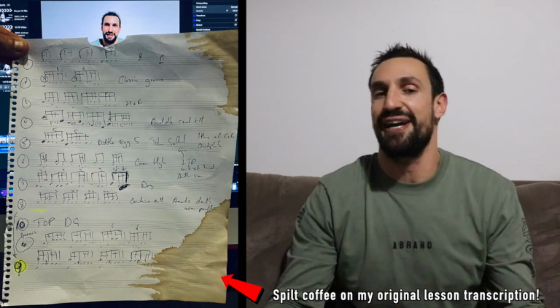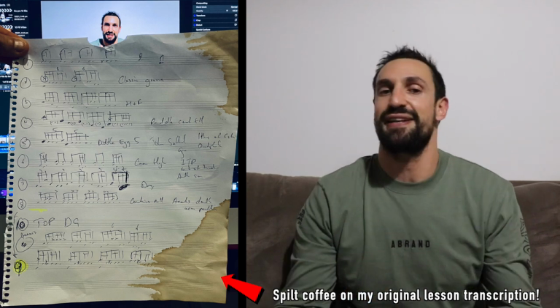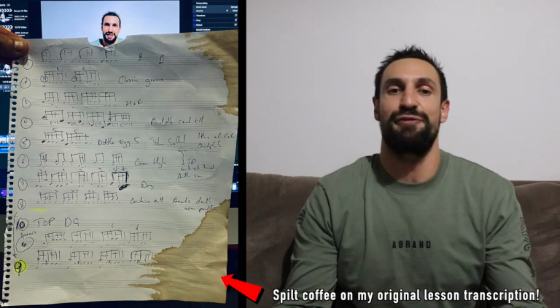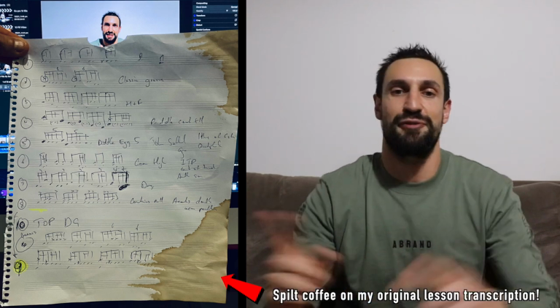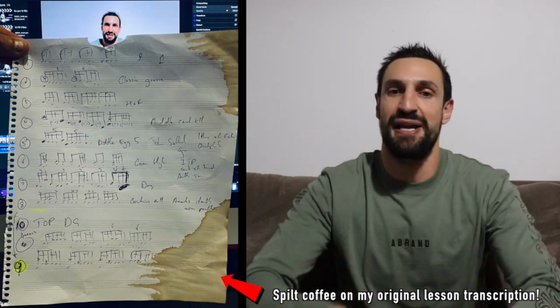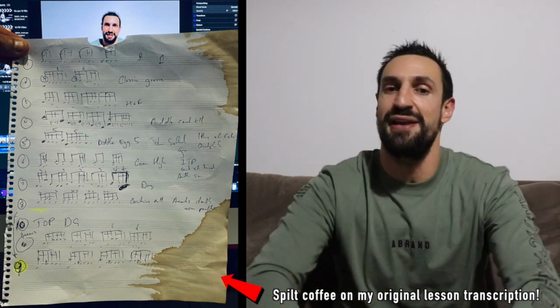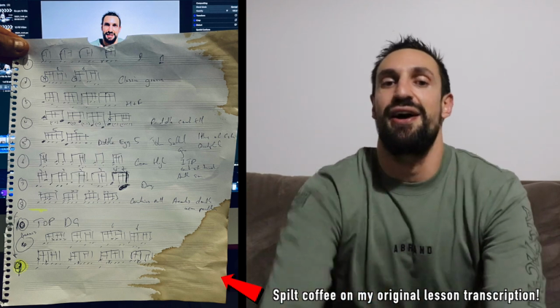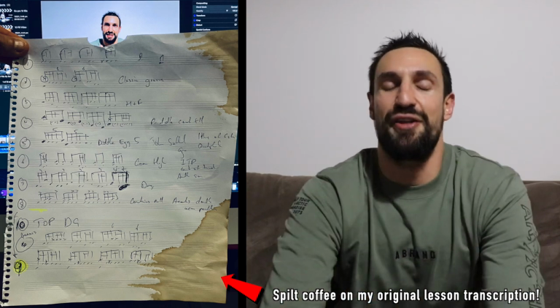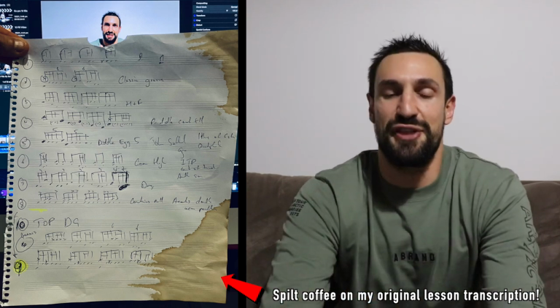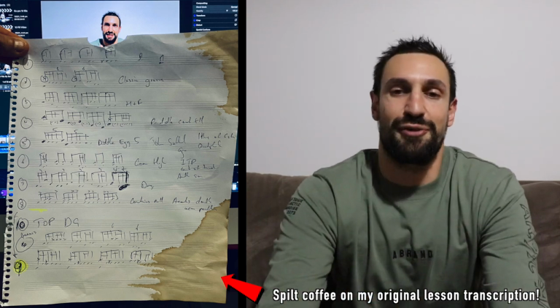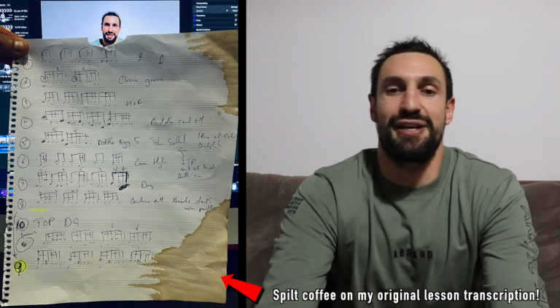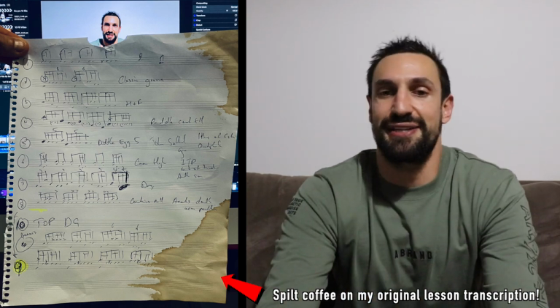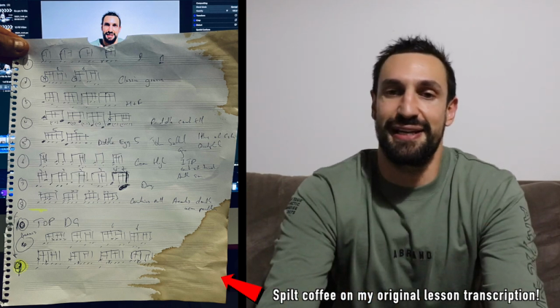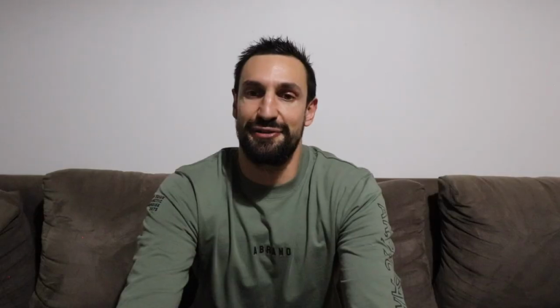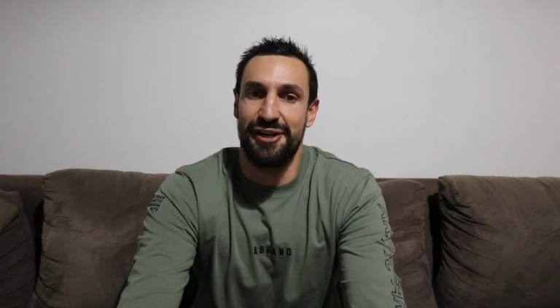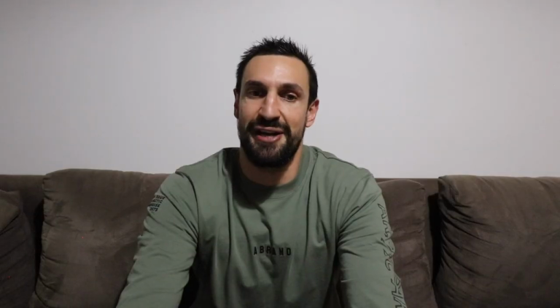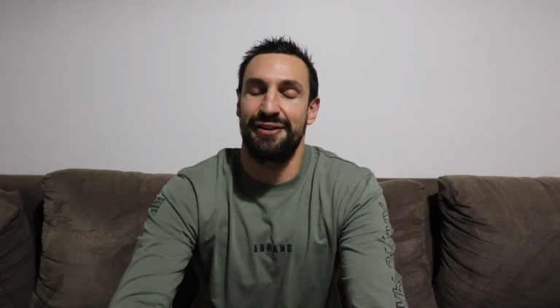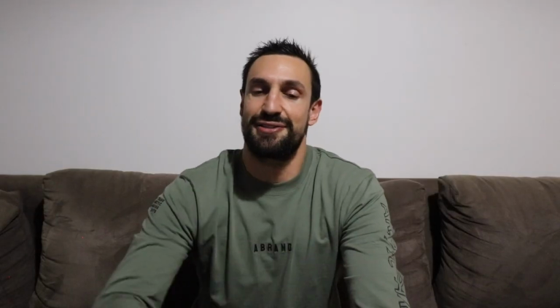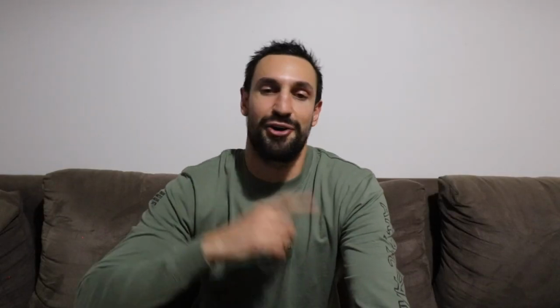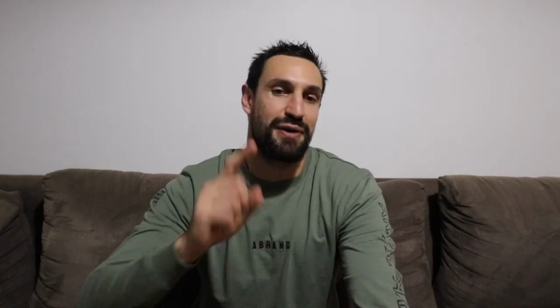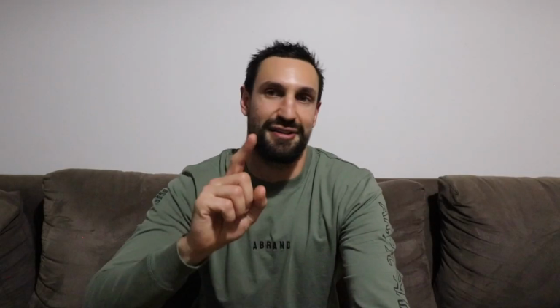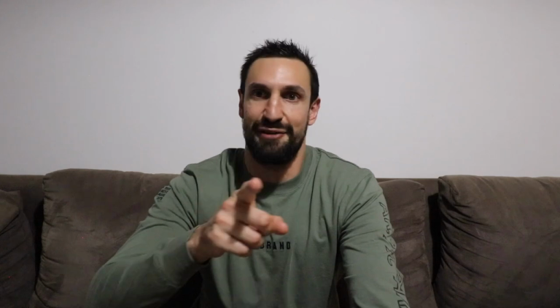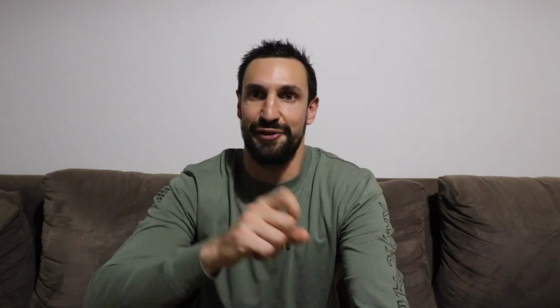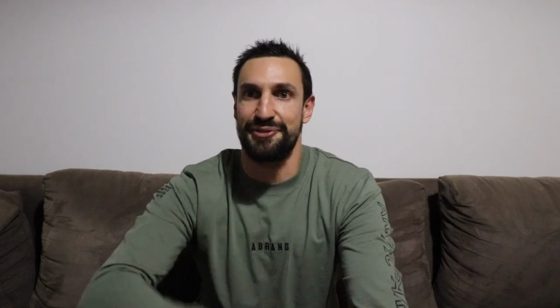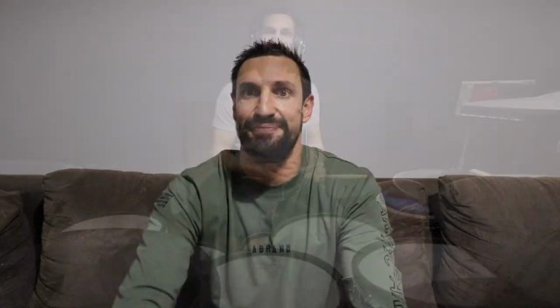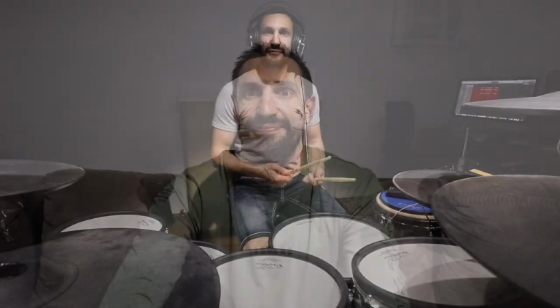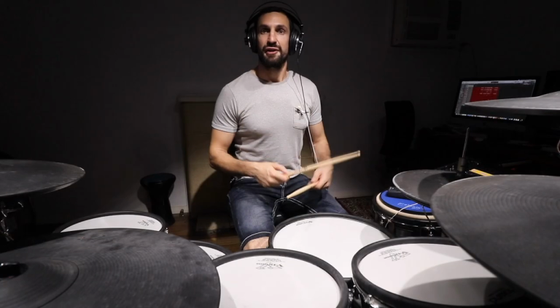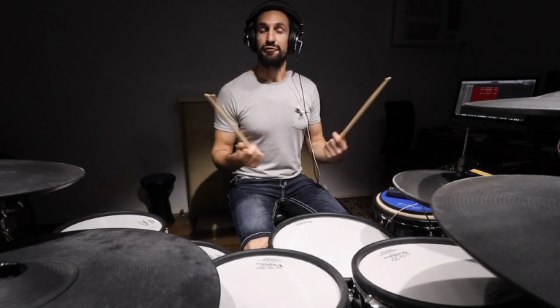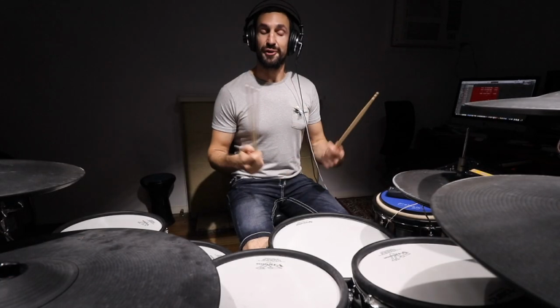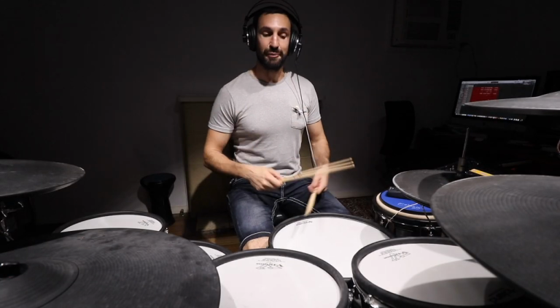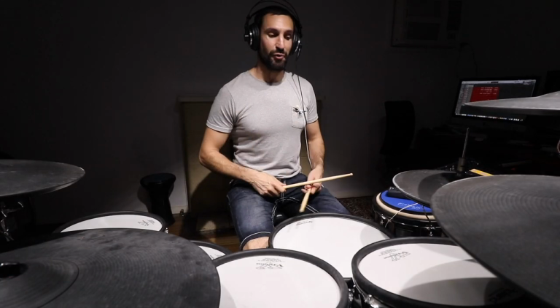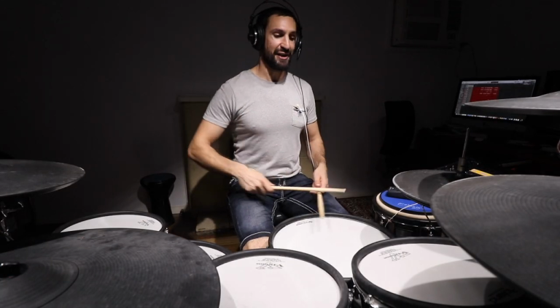Okay, I think we need to get into the video now. Let's go with the 10 fills. Fill number one.